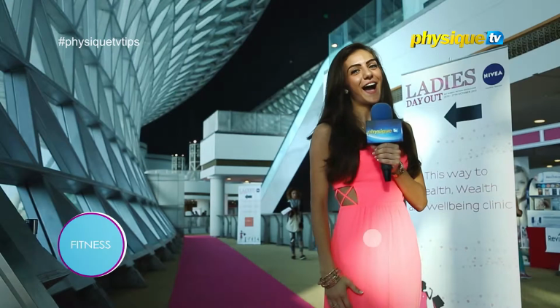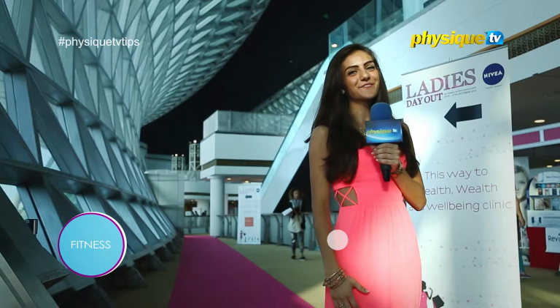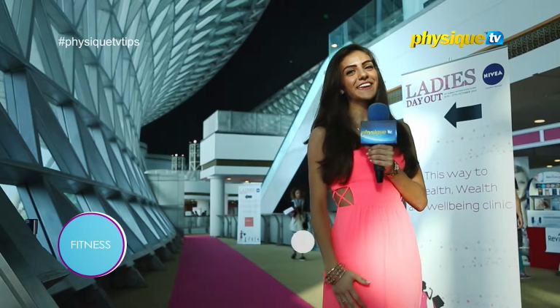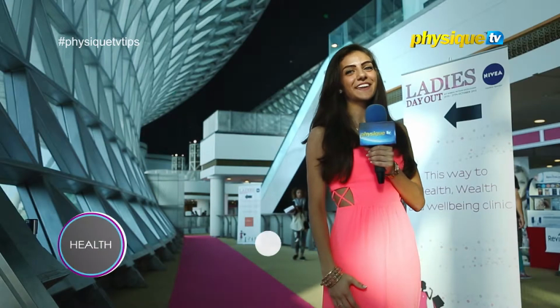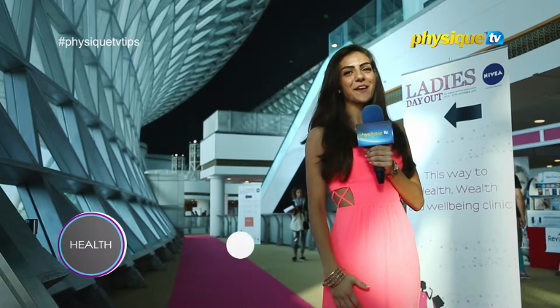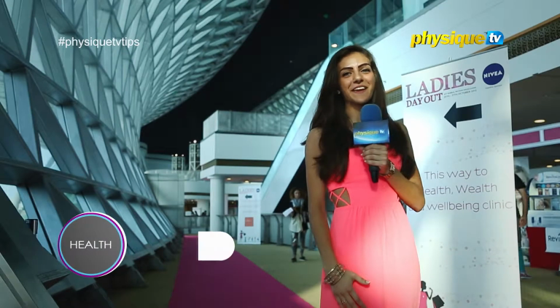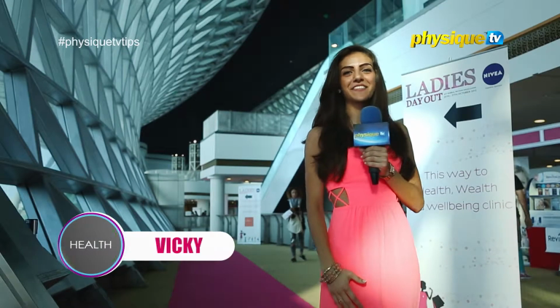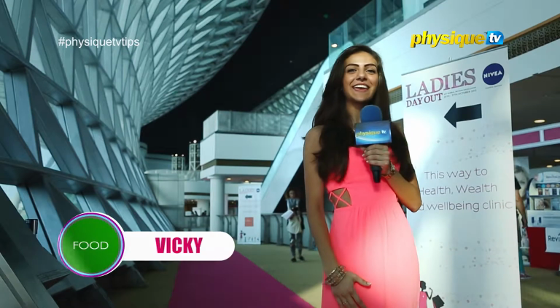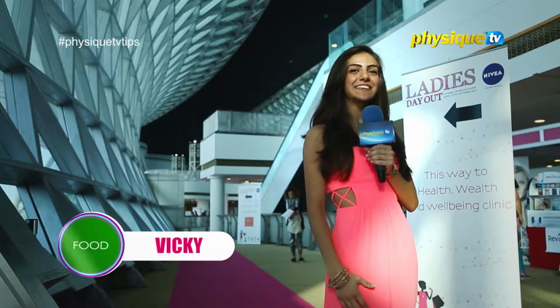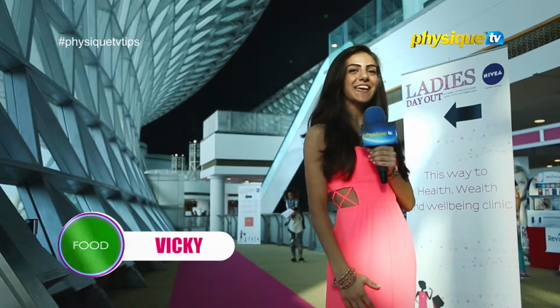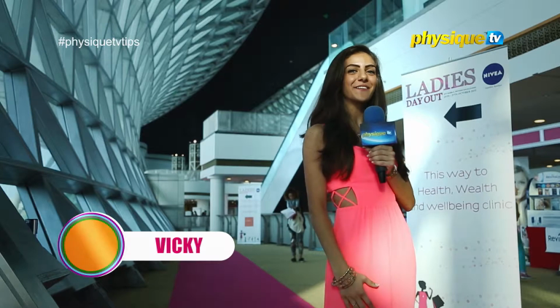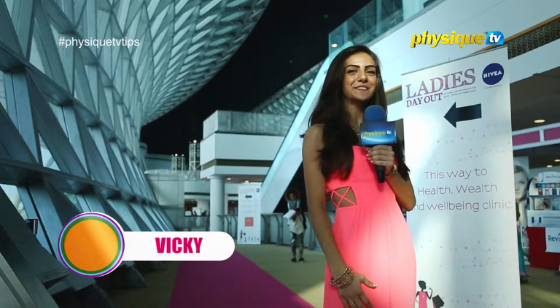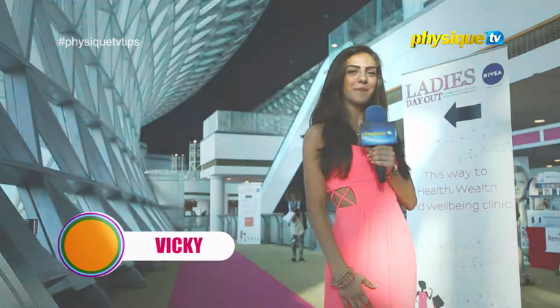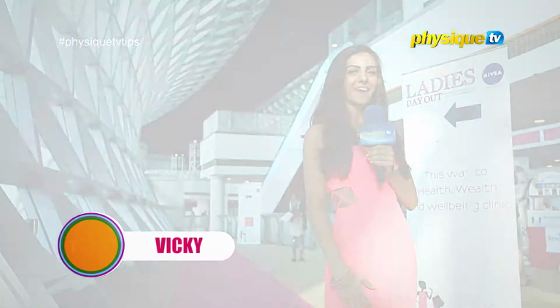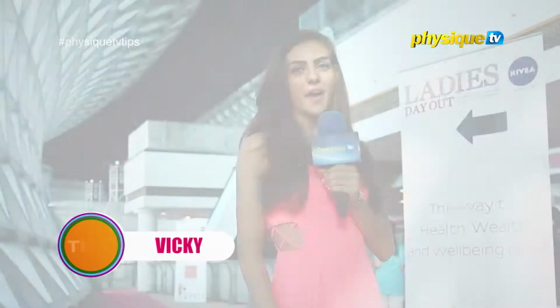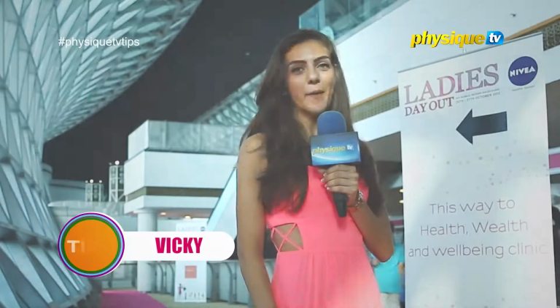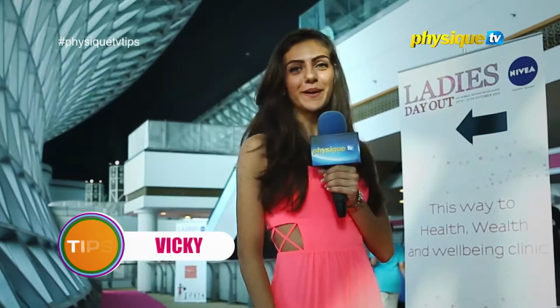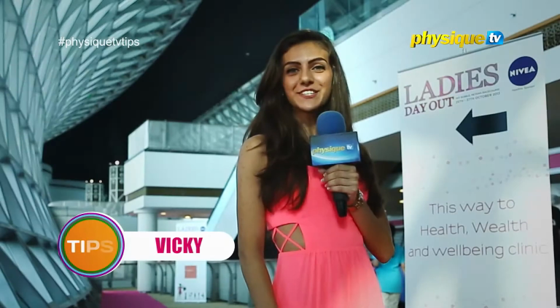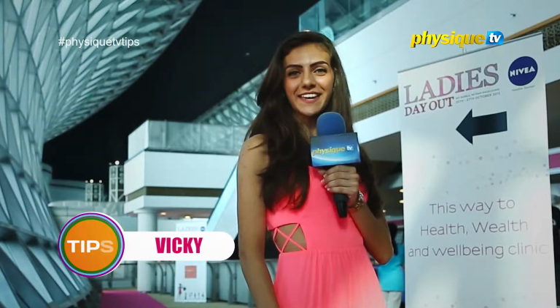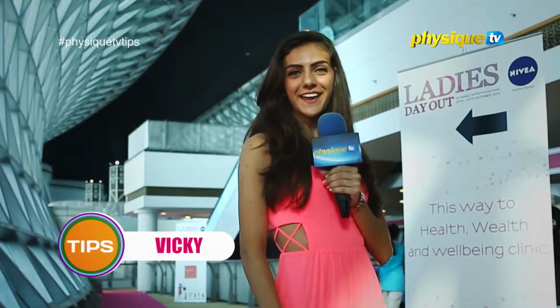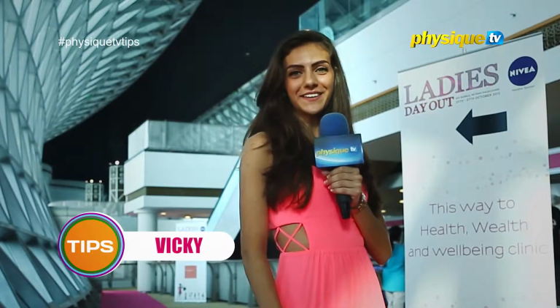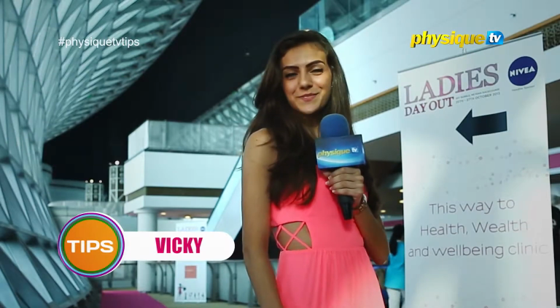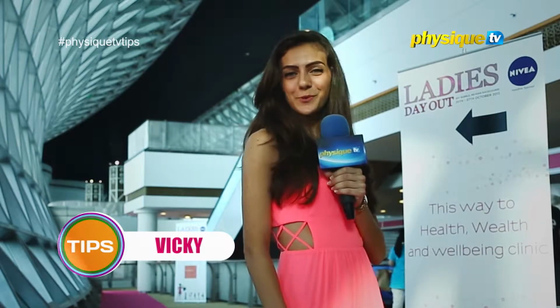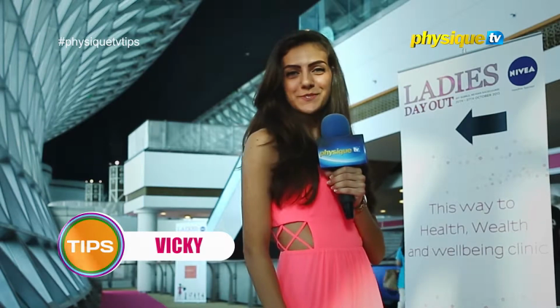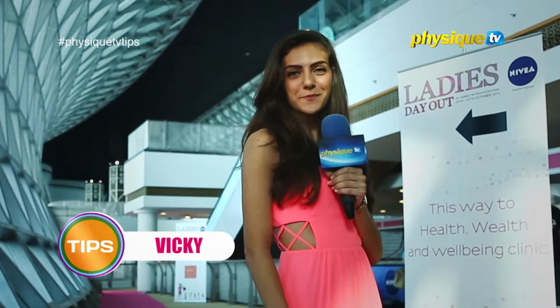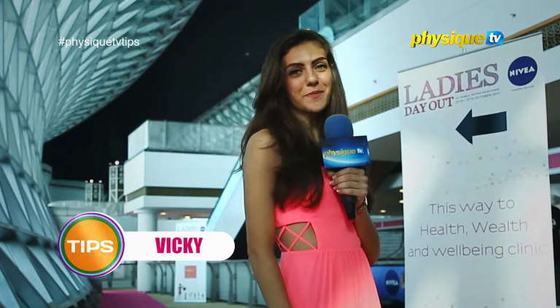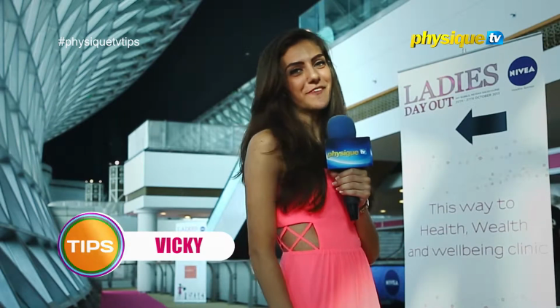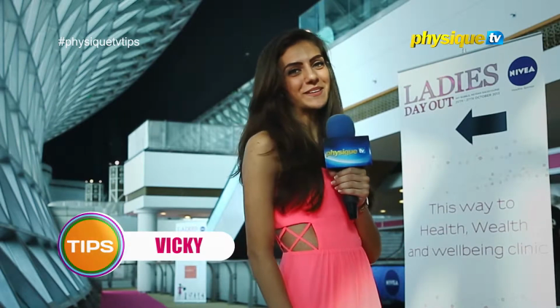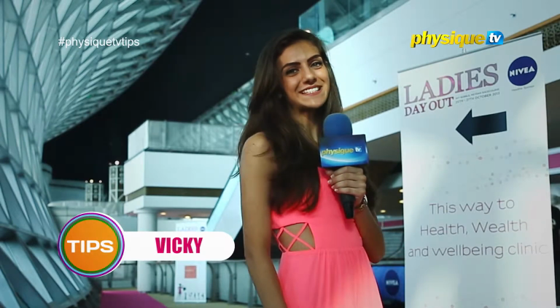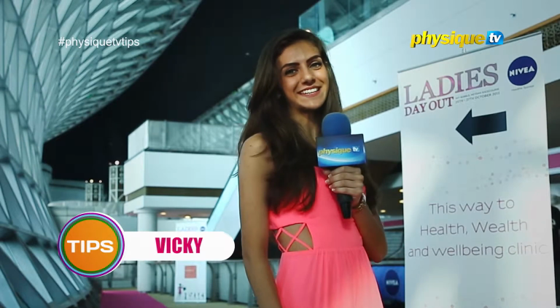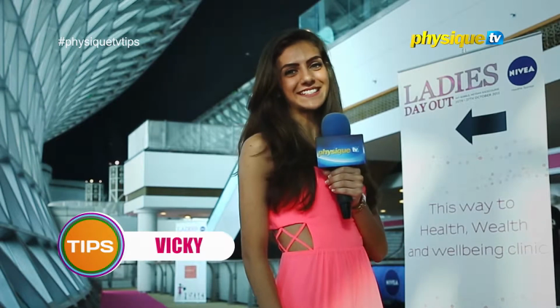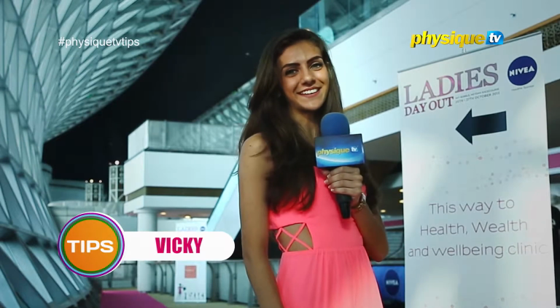I'm Vicky and I'm here at the Ladies' Day Out in Dubai. I'm about to check it out and get some cool tips from the fabulous ladies here.